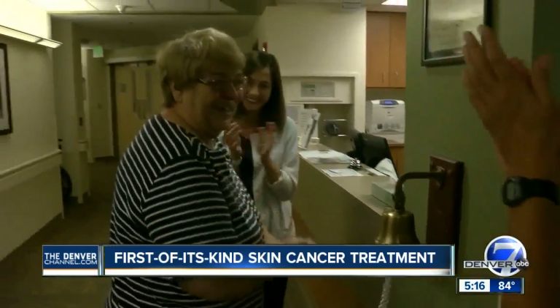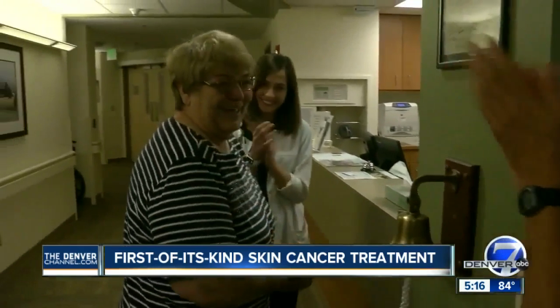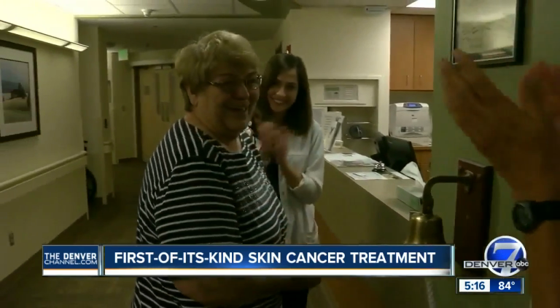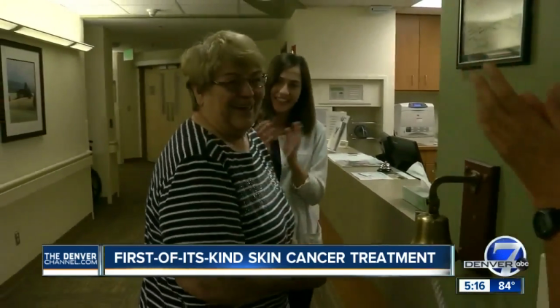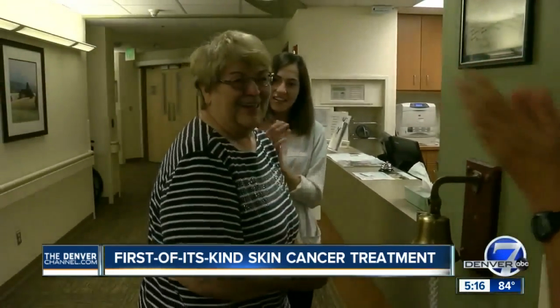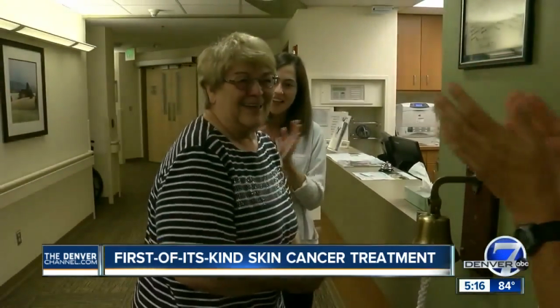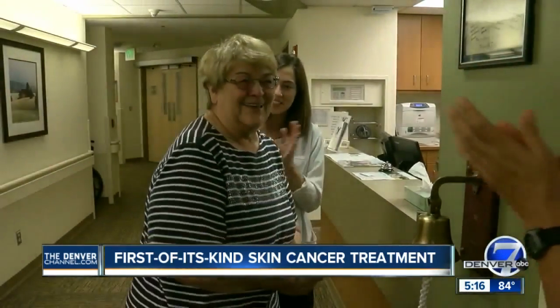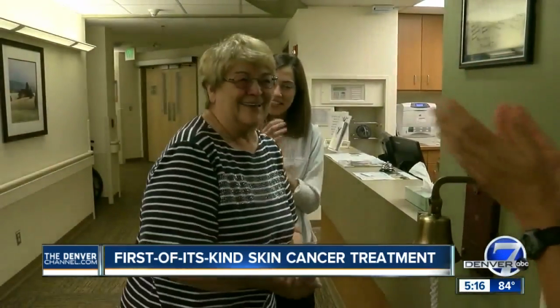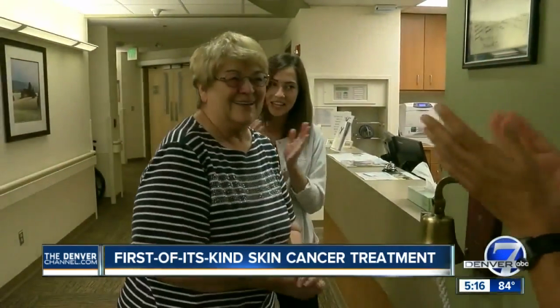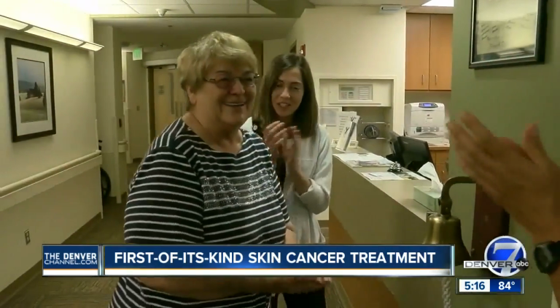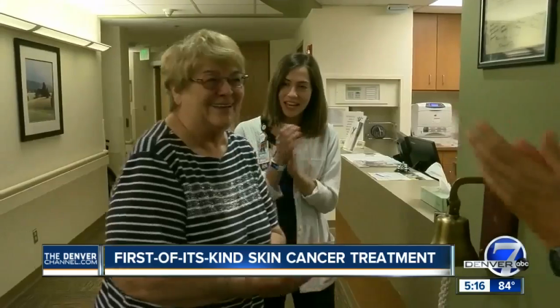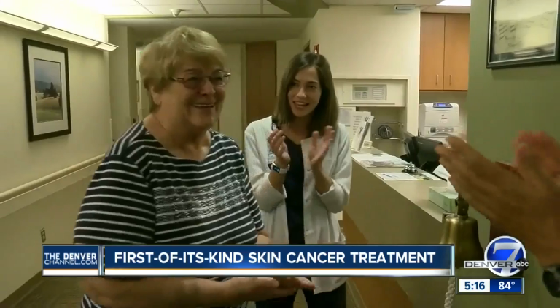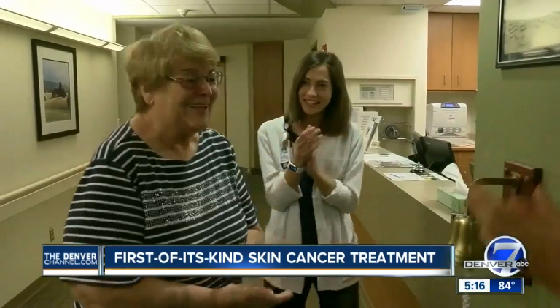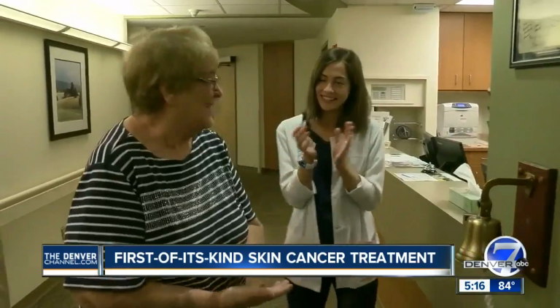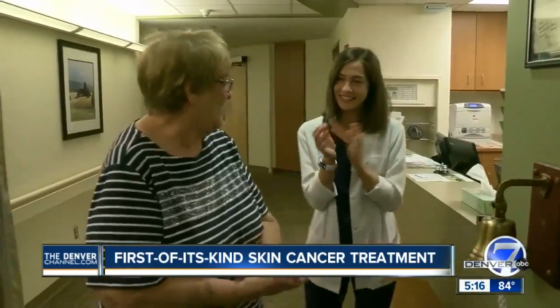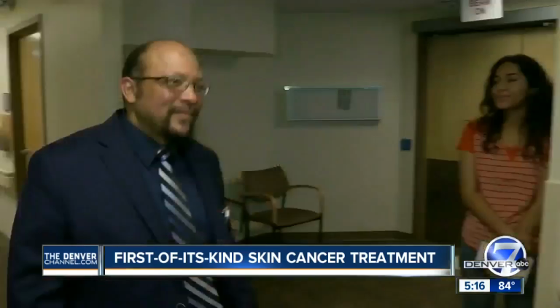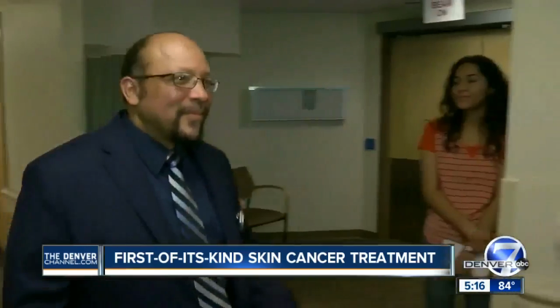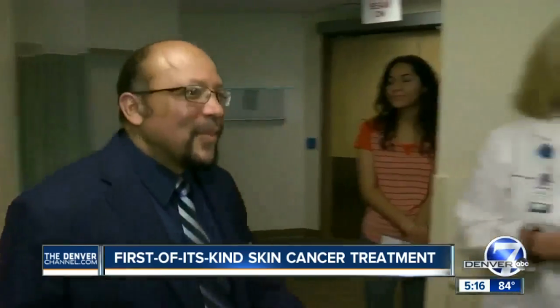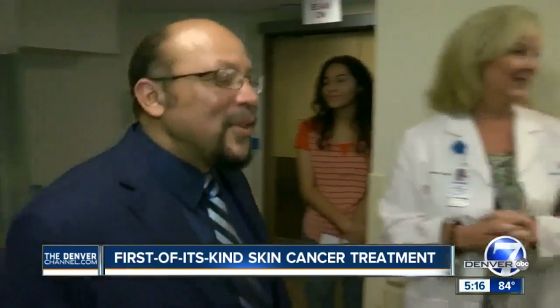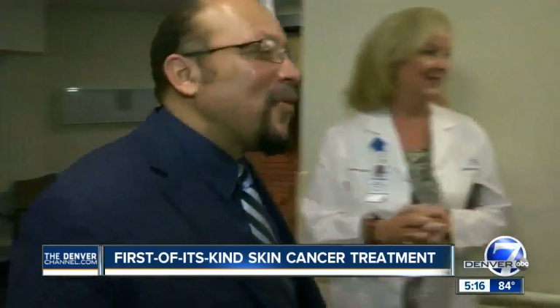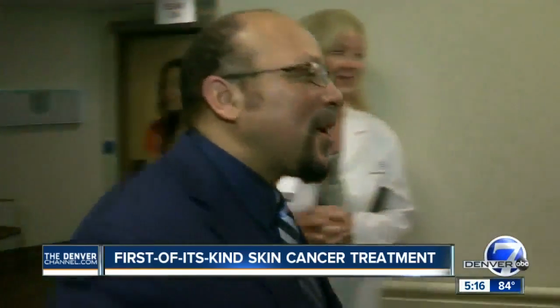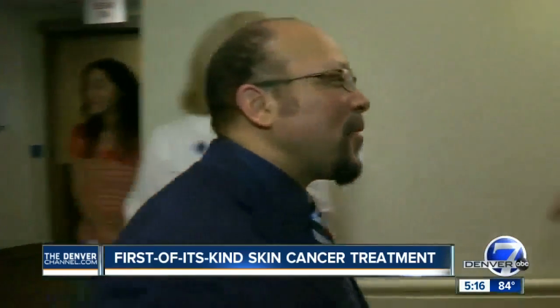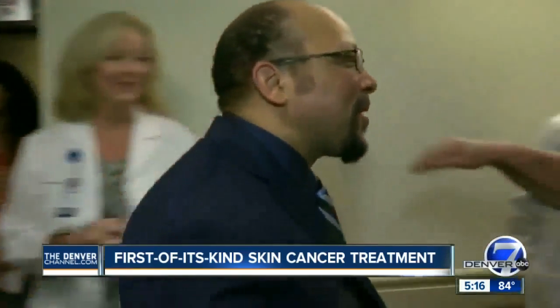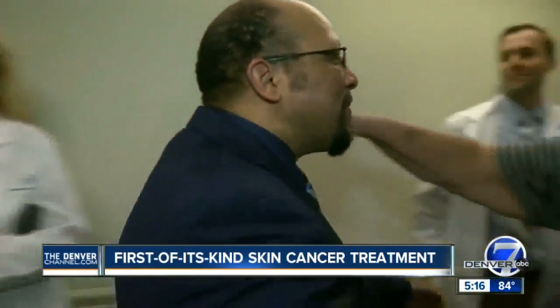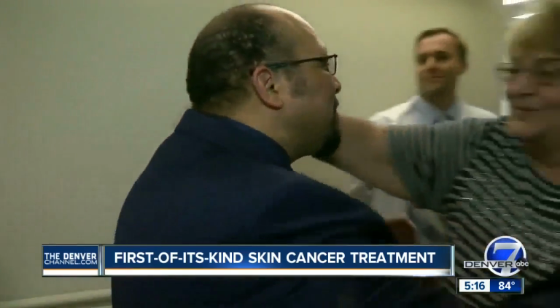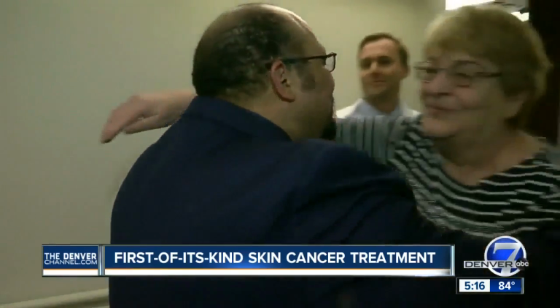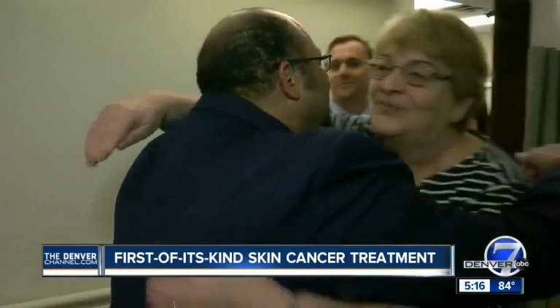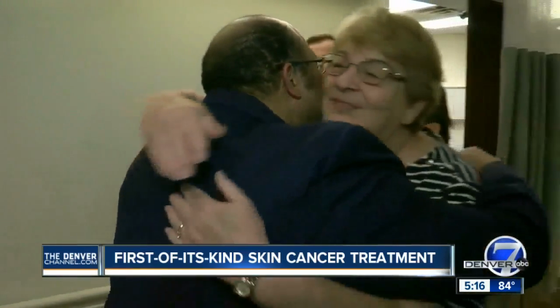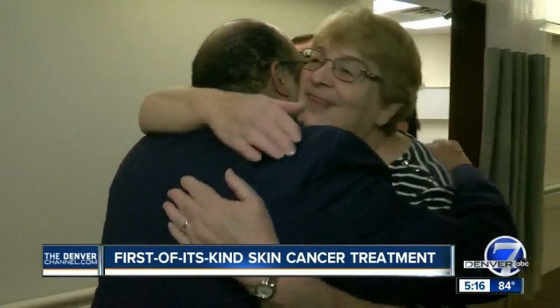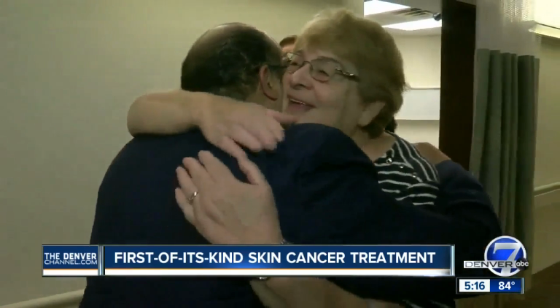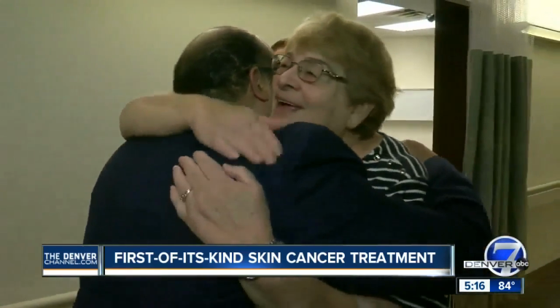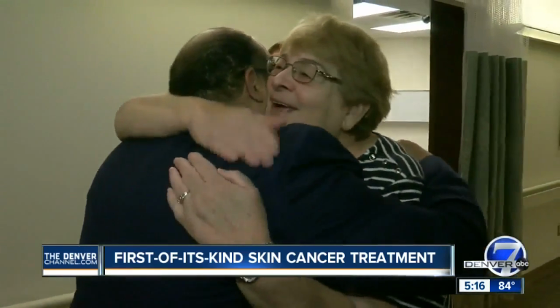So, ring the bell. The treatments are done. In Greeley, Major King, Denver 7.